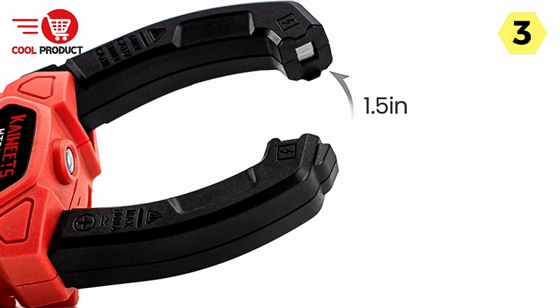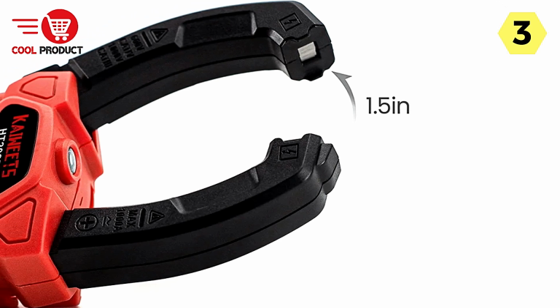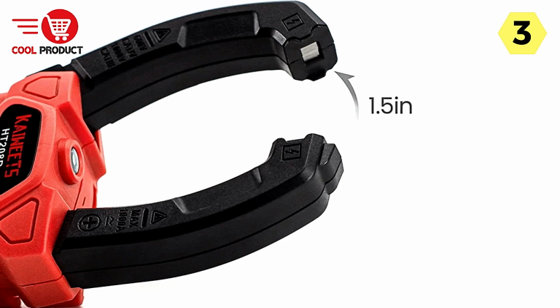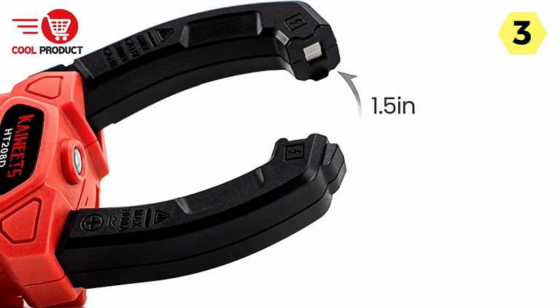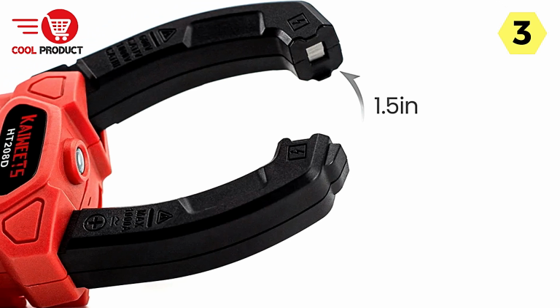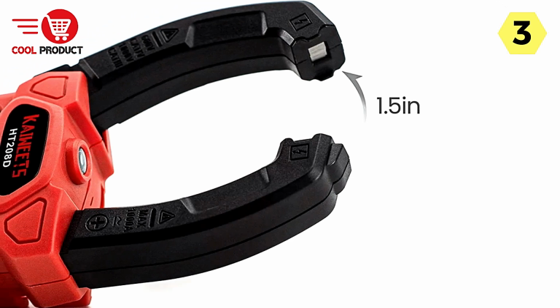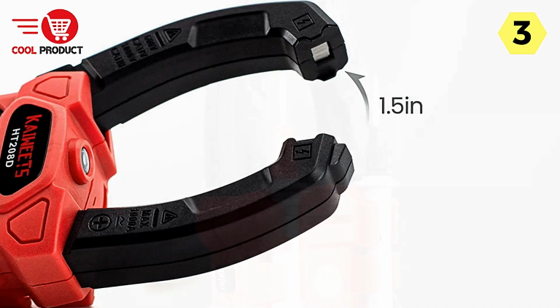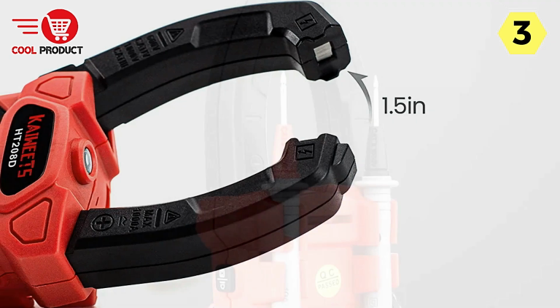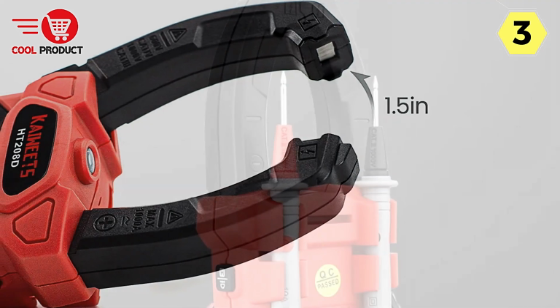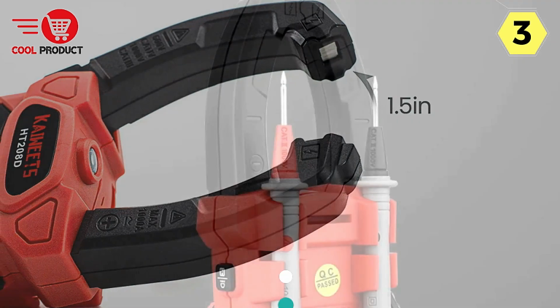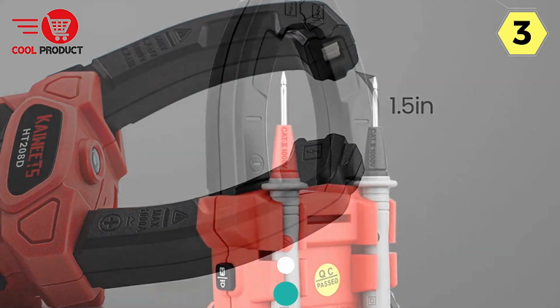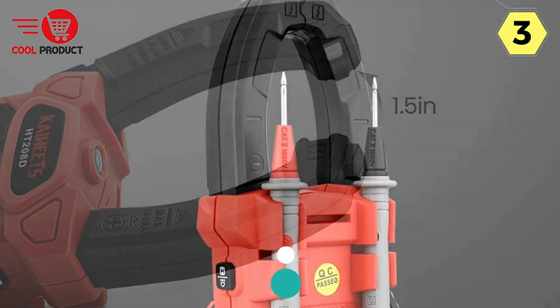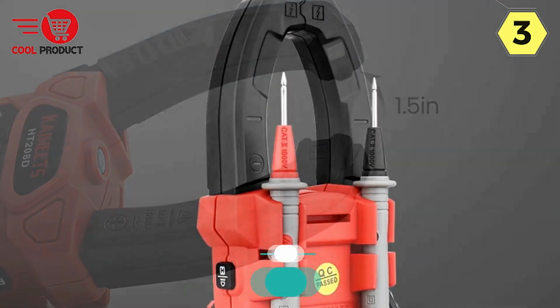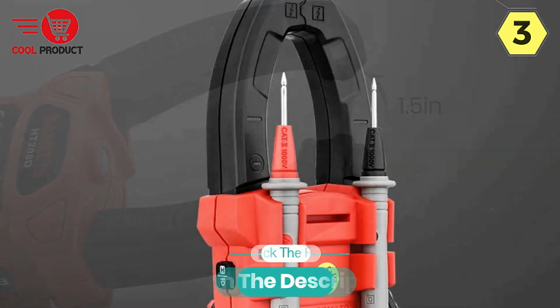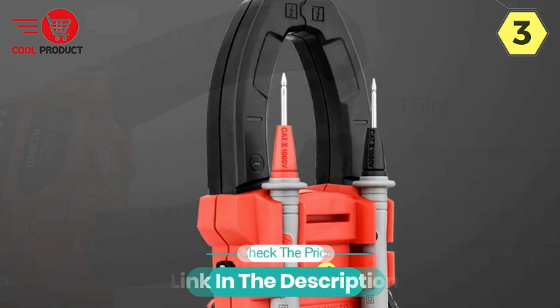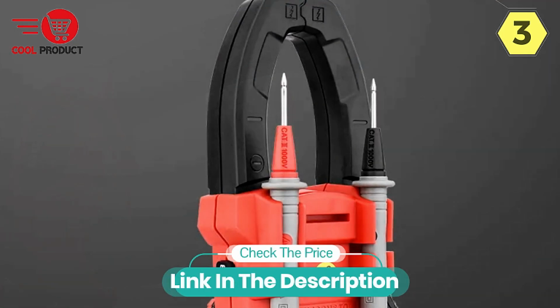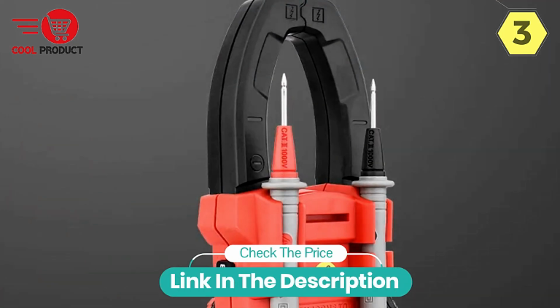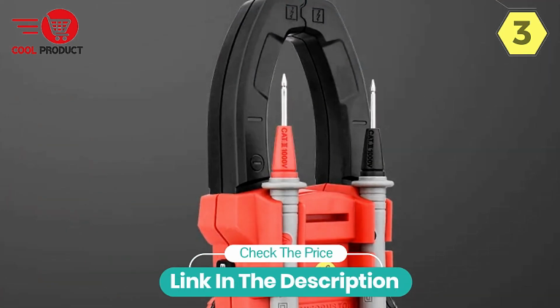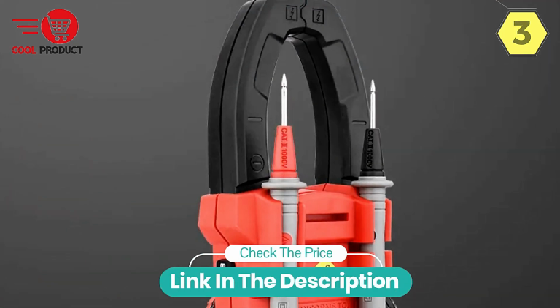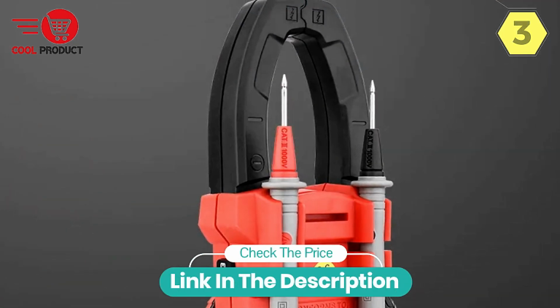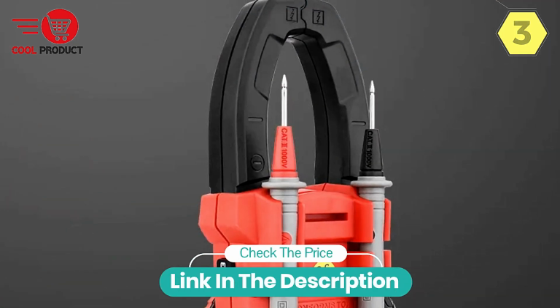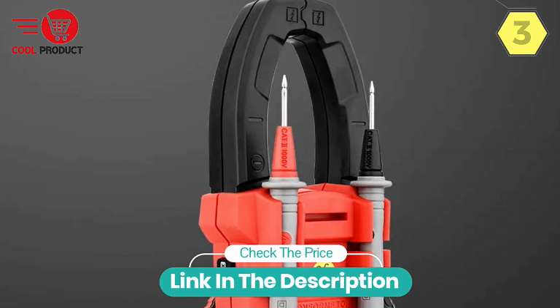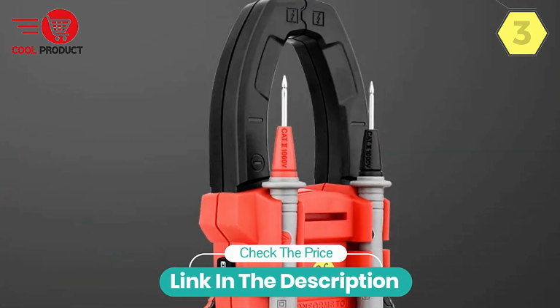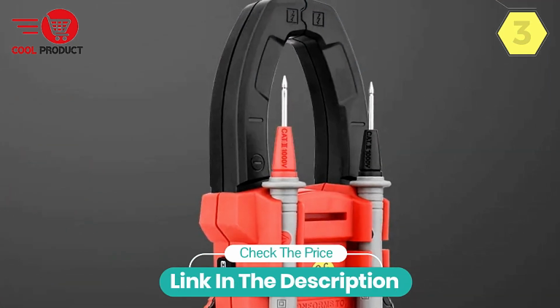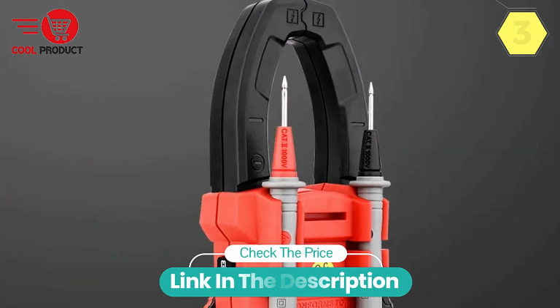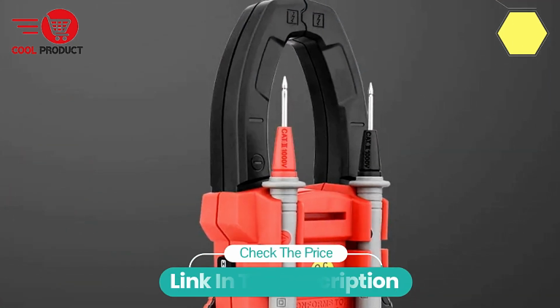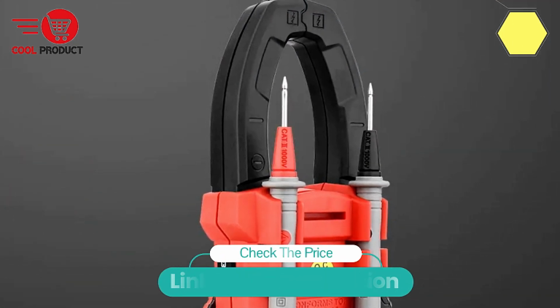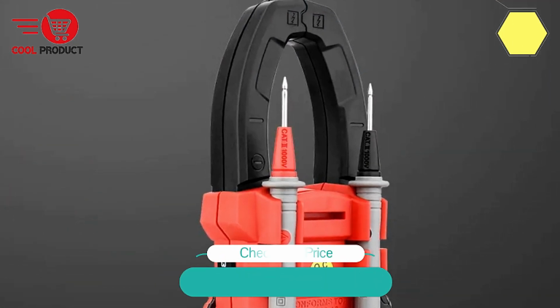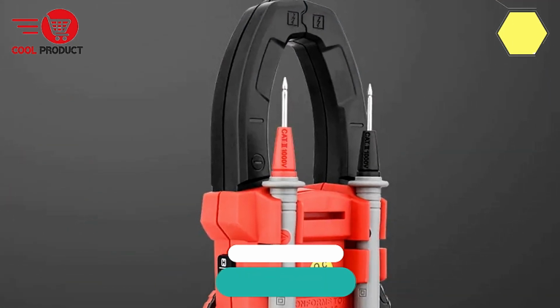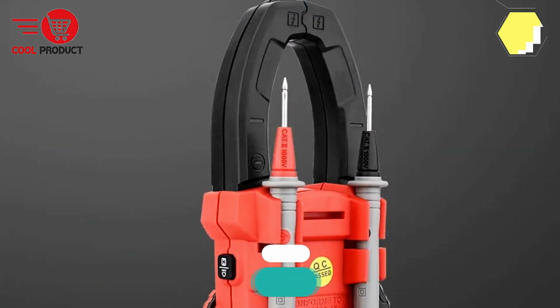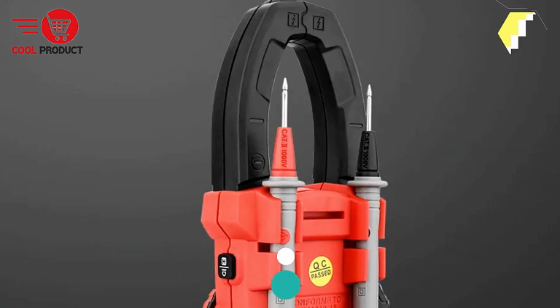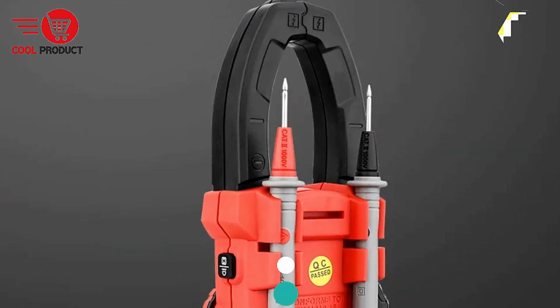It's easy to use, accurate, and adaptable to various environments, making it a must-have tool in your toolkit.